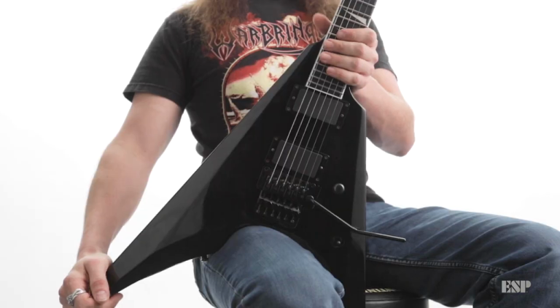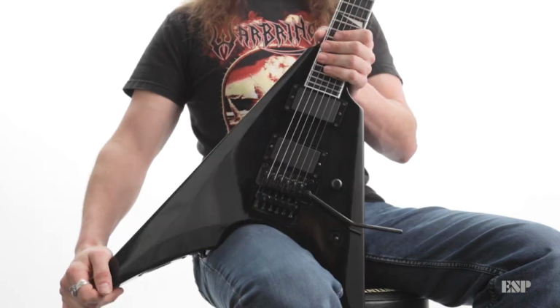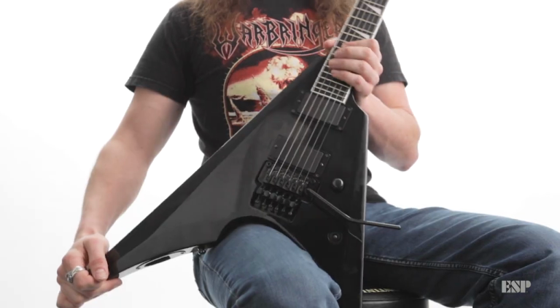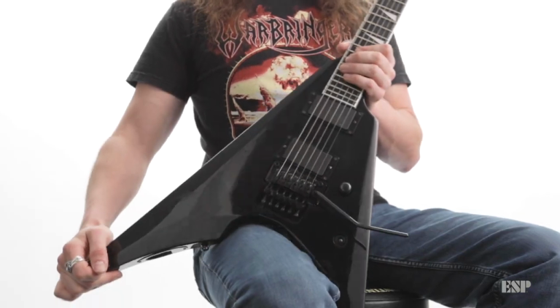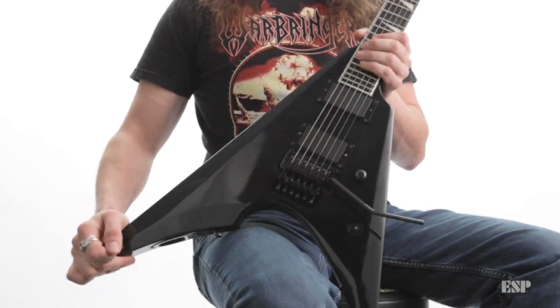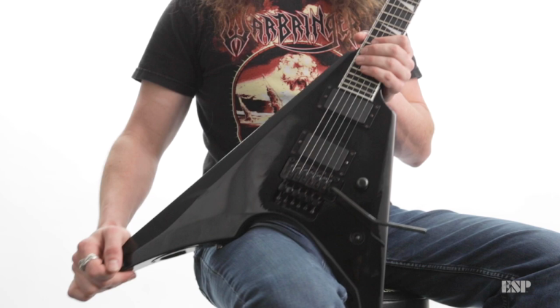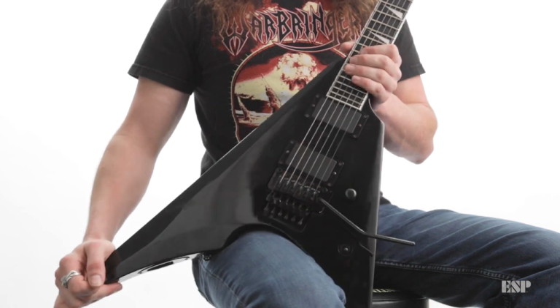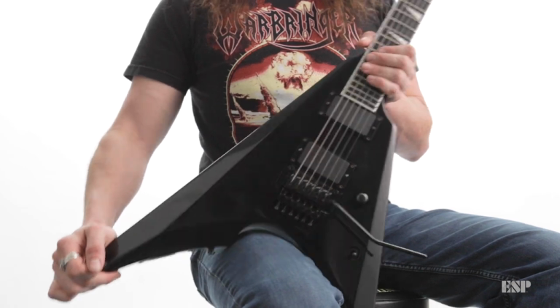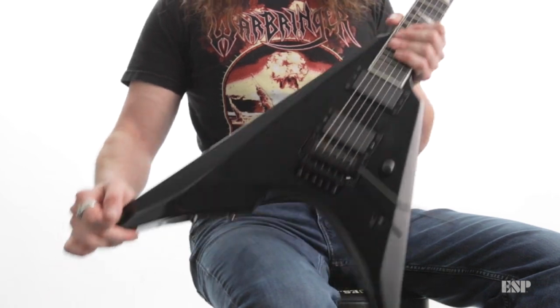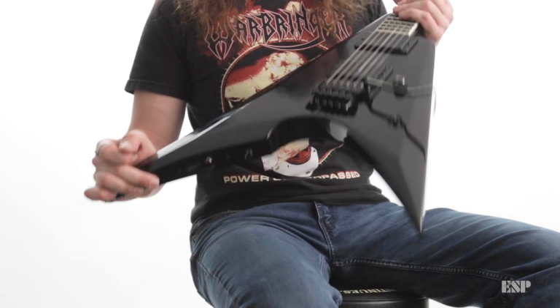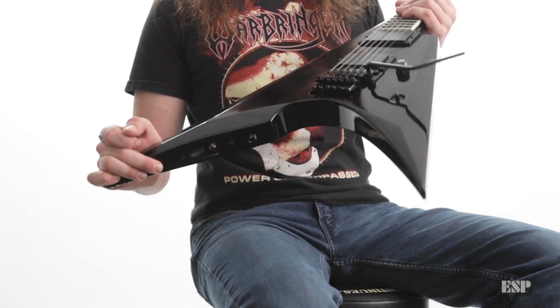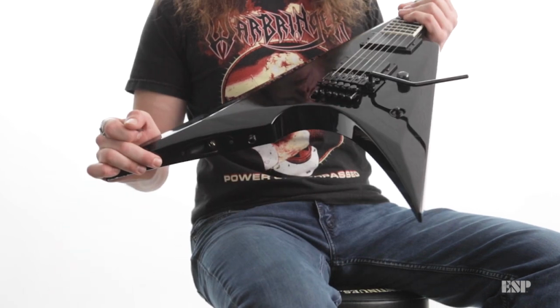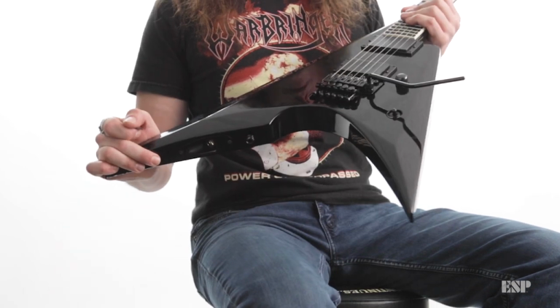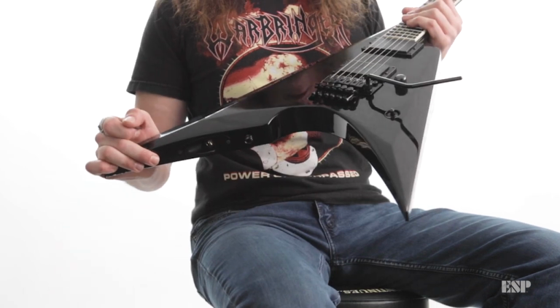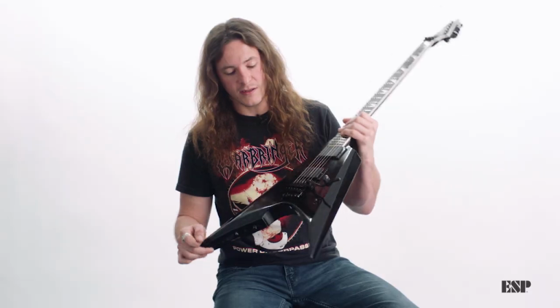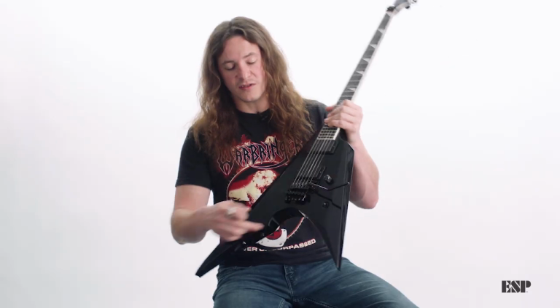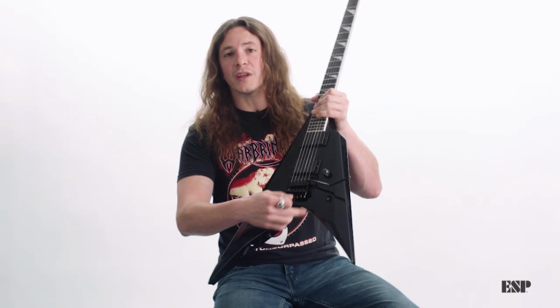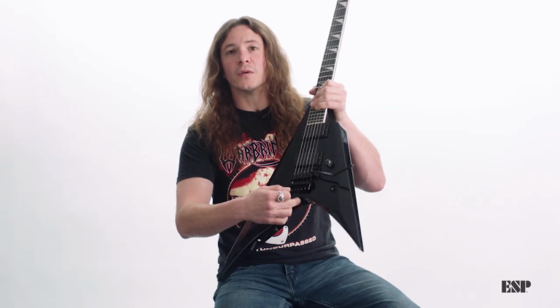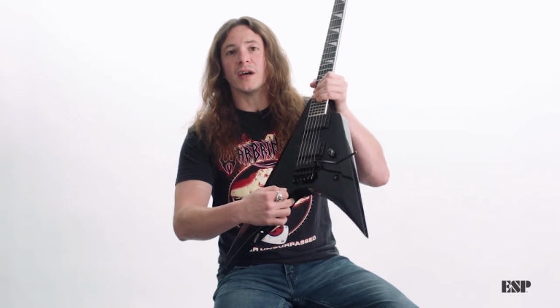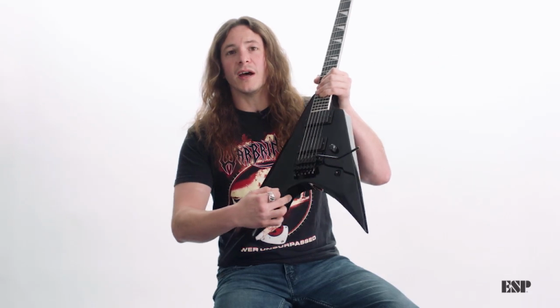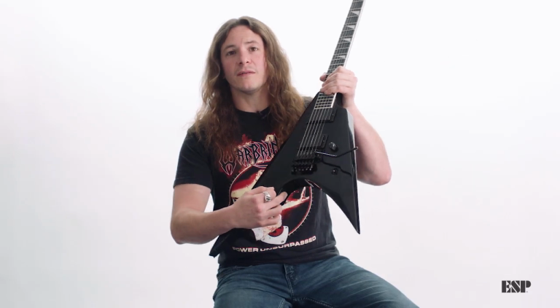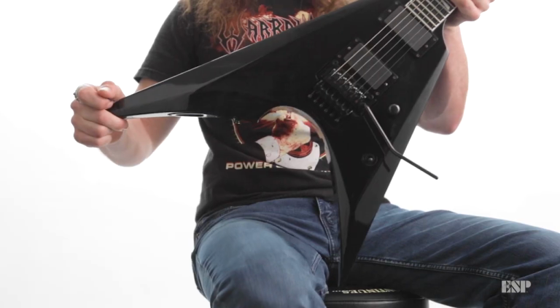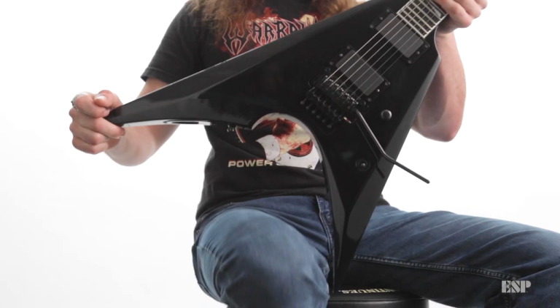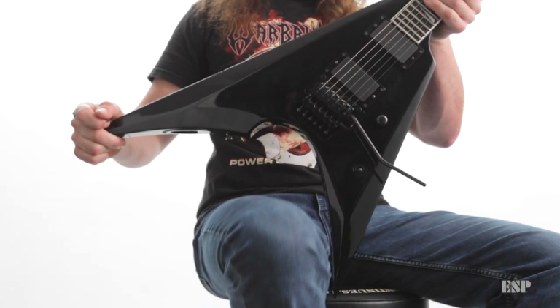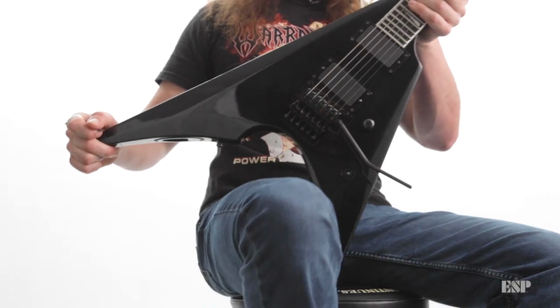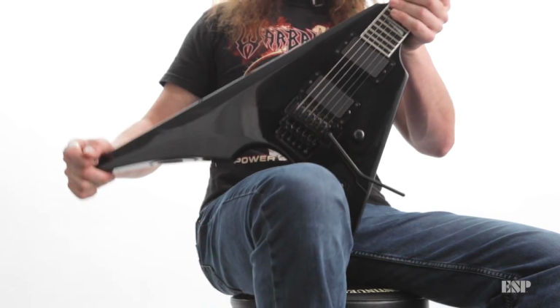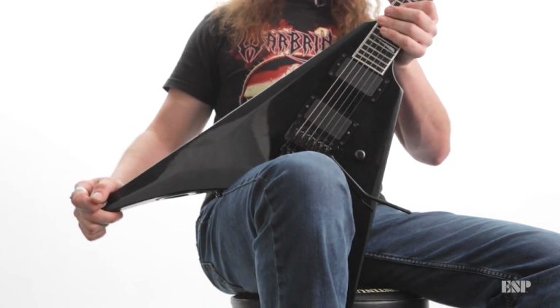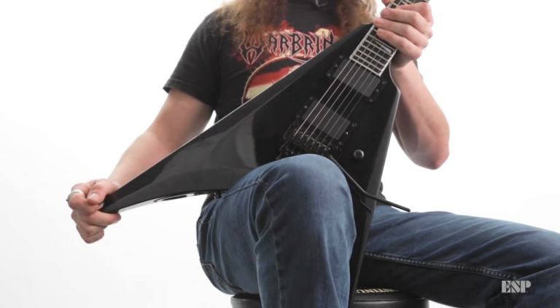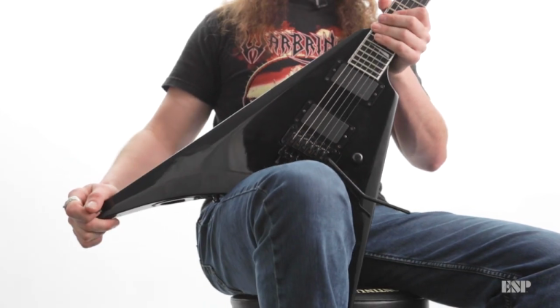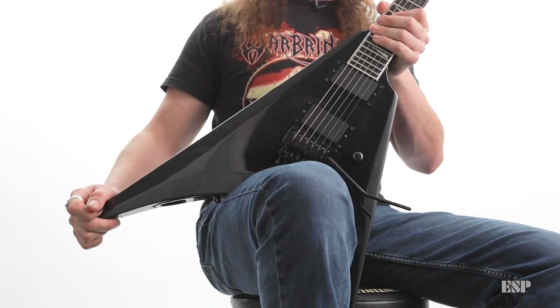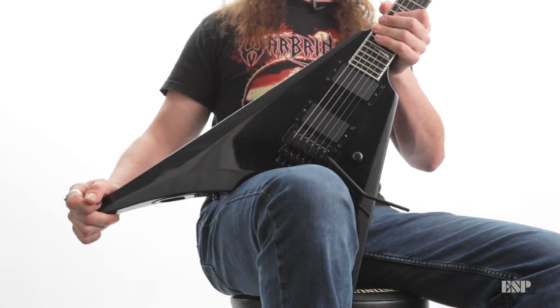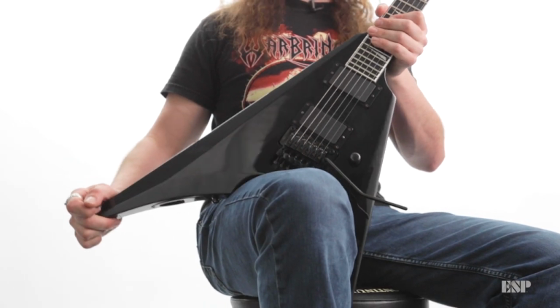The big difference between other Vs and the Arrow is this really cool cutout. It sits so comfortably on your leg.